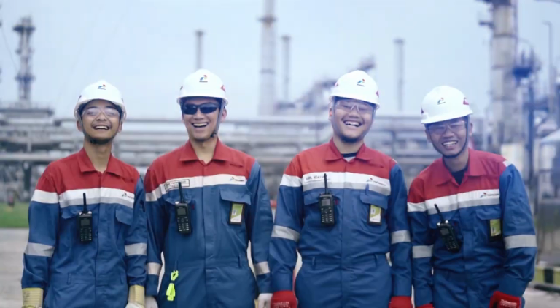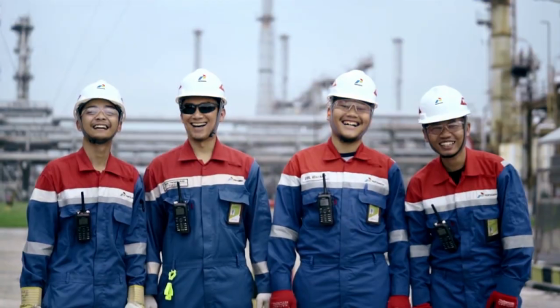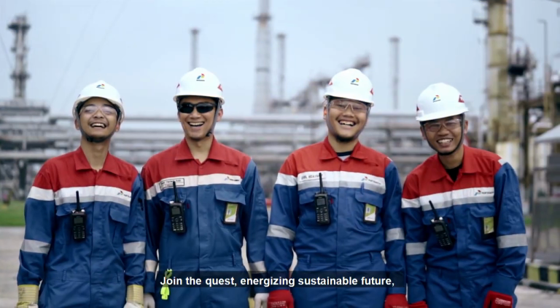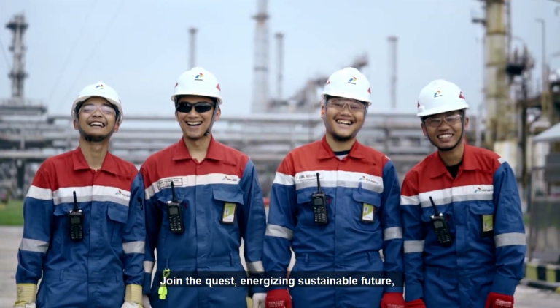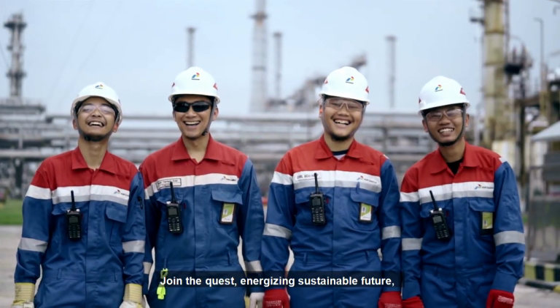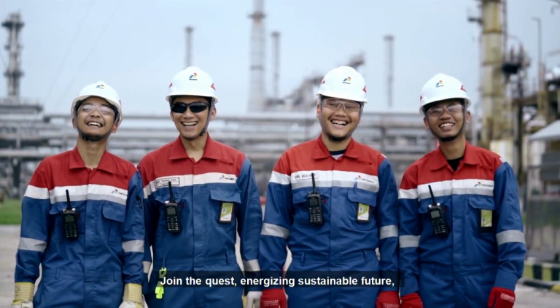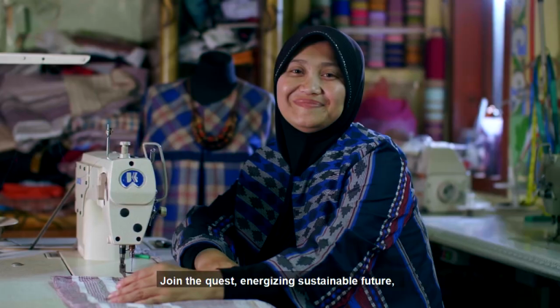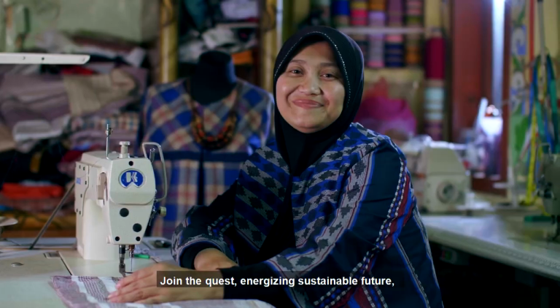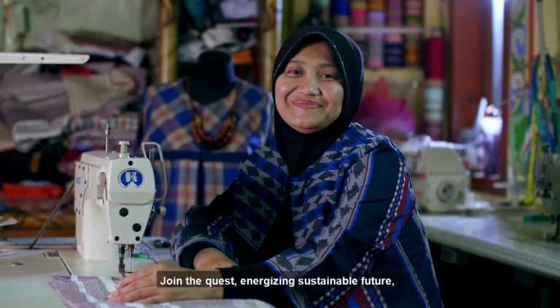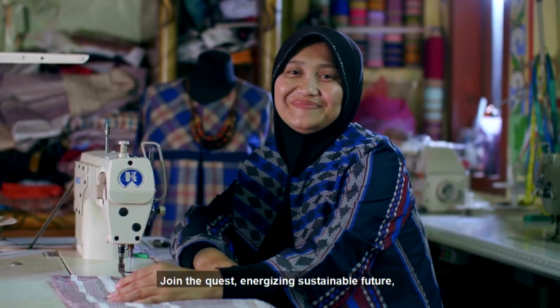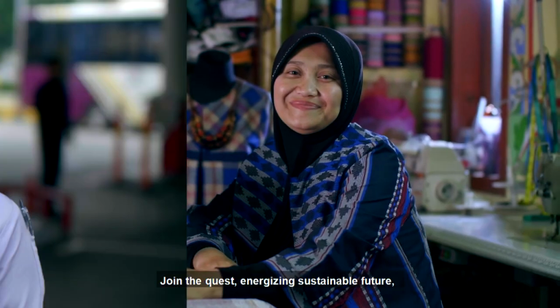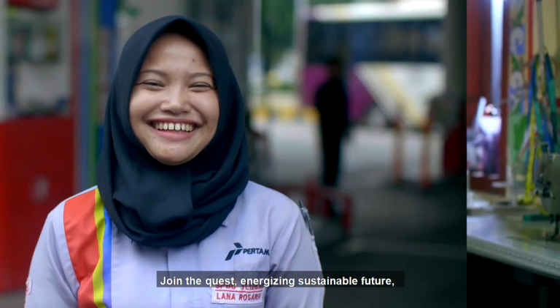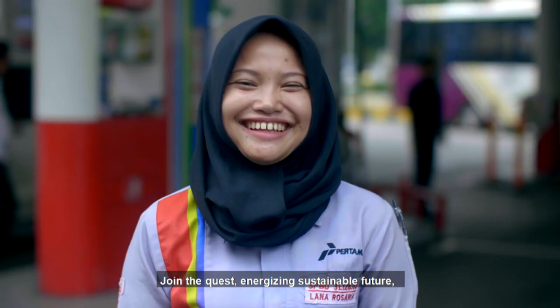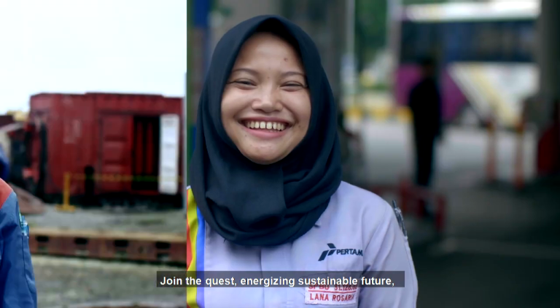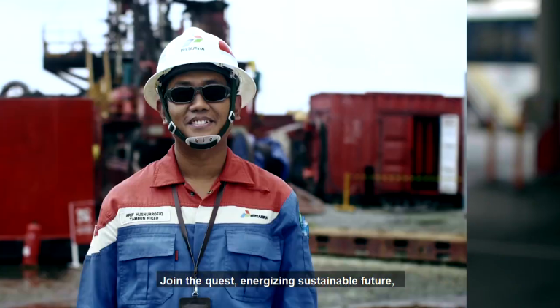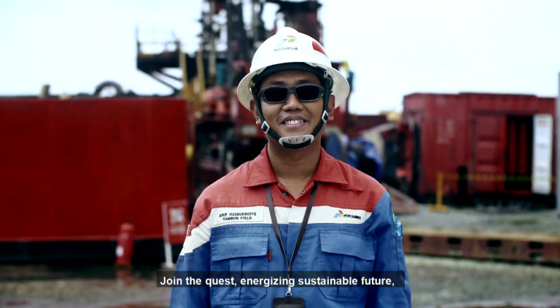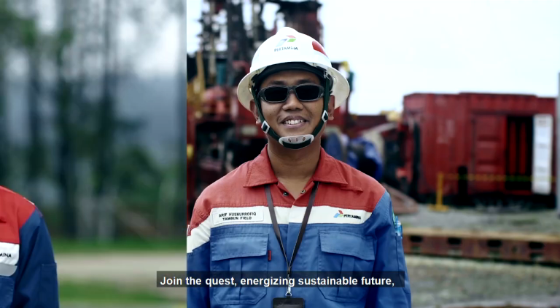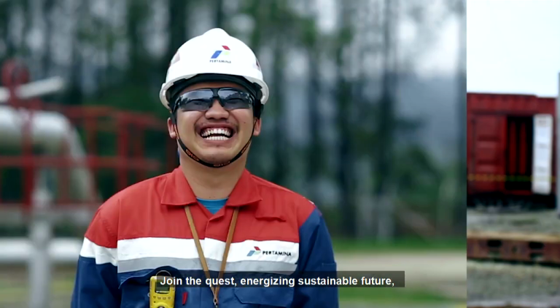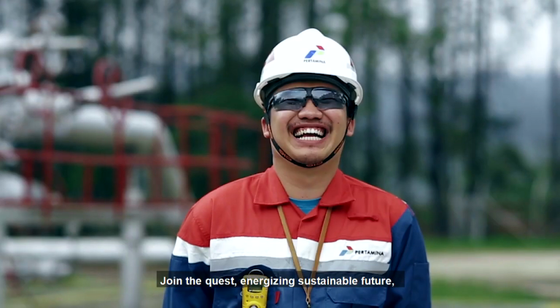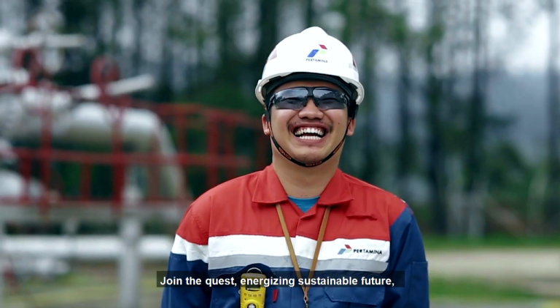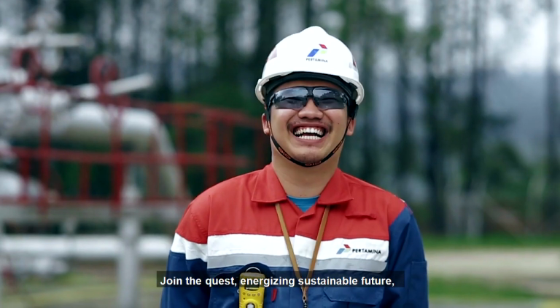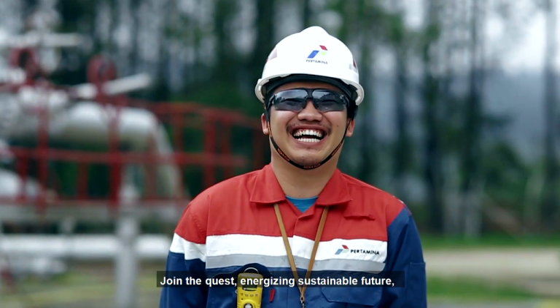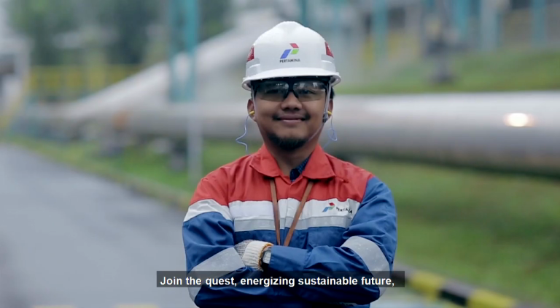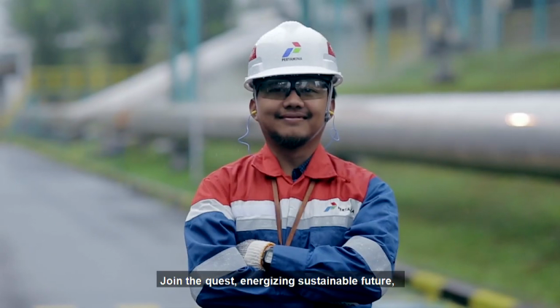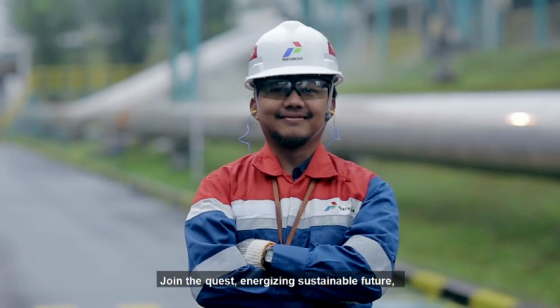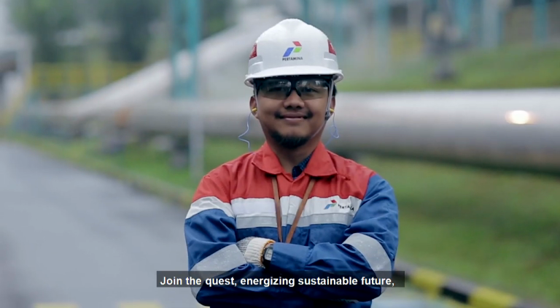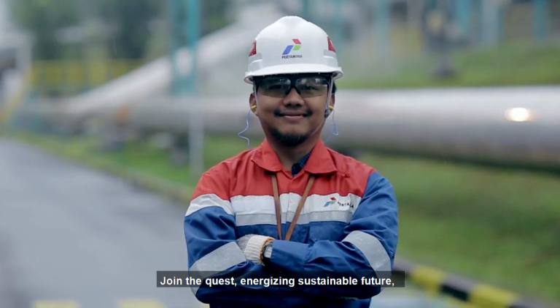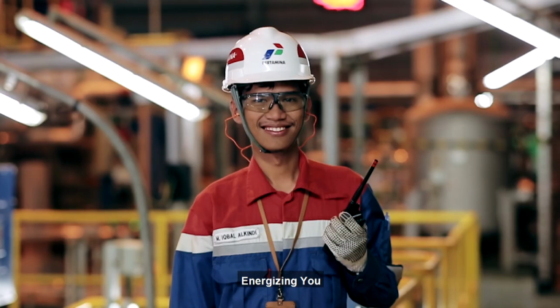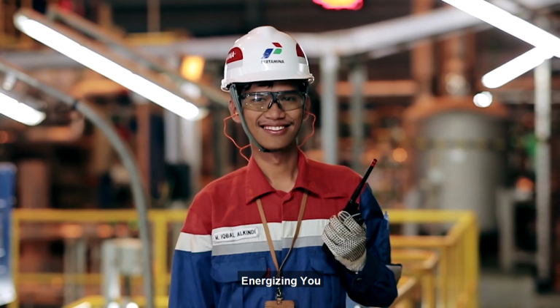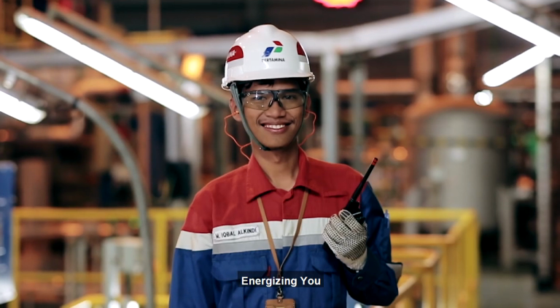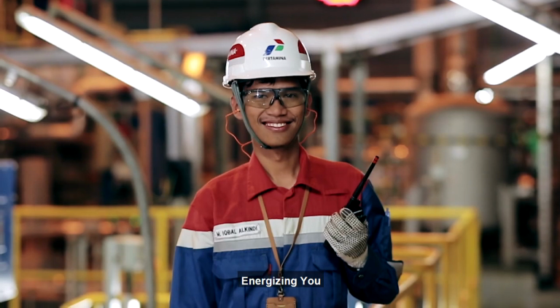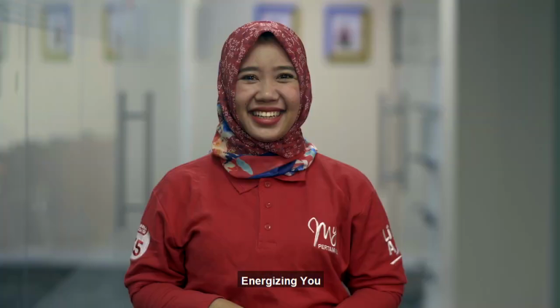Join the quest: energizing a sustainable future, energizing you.